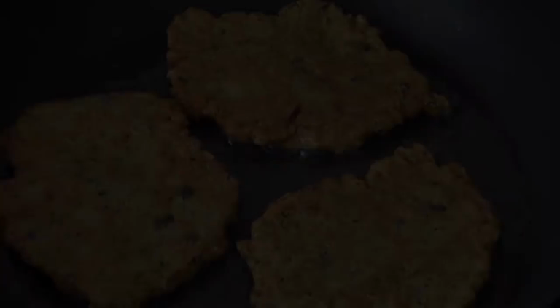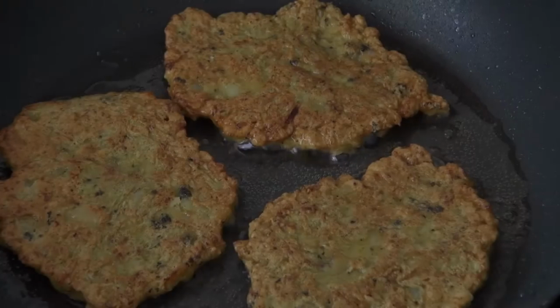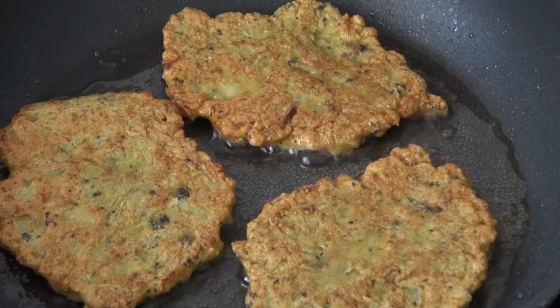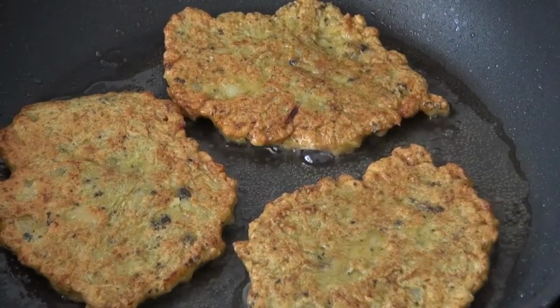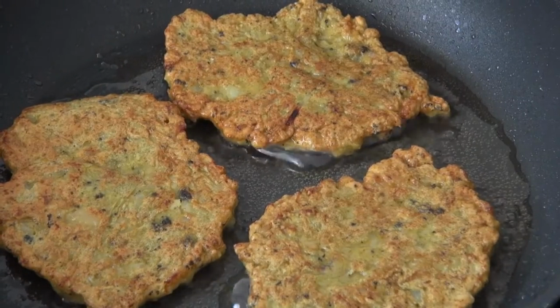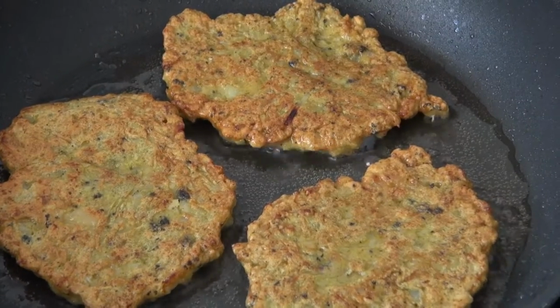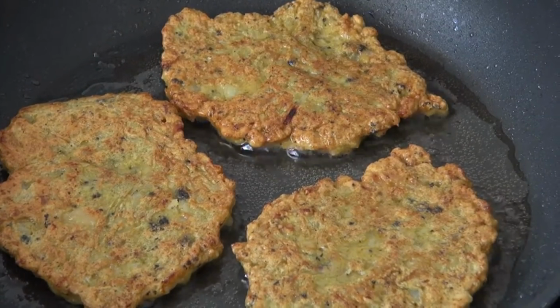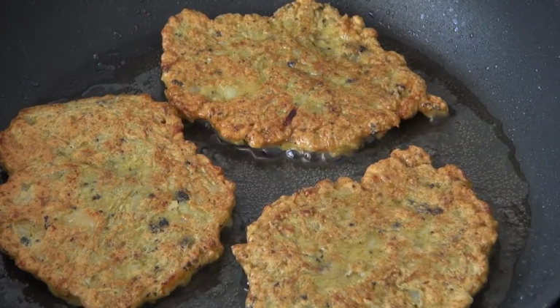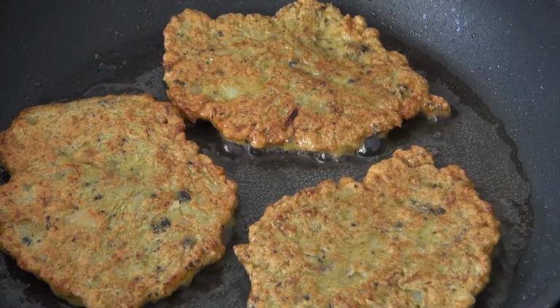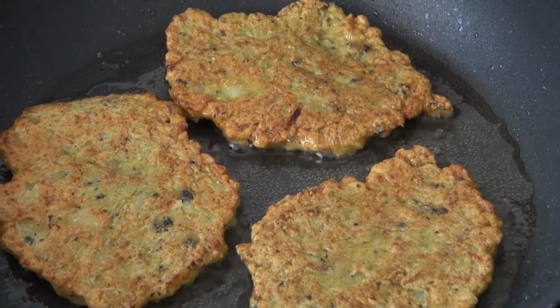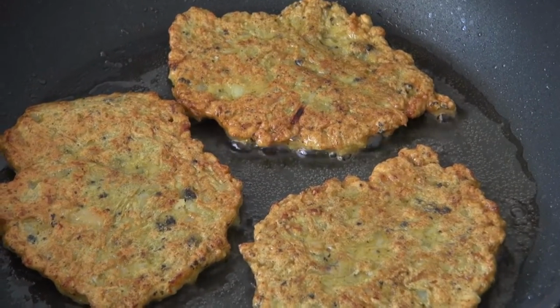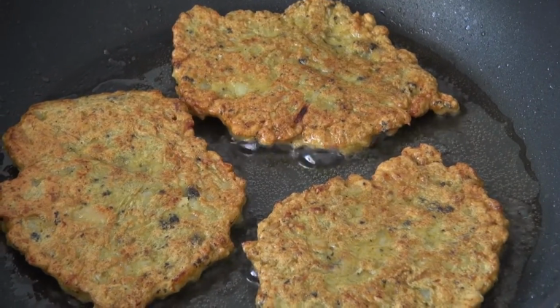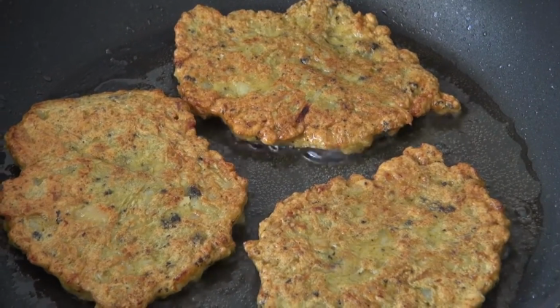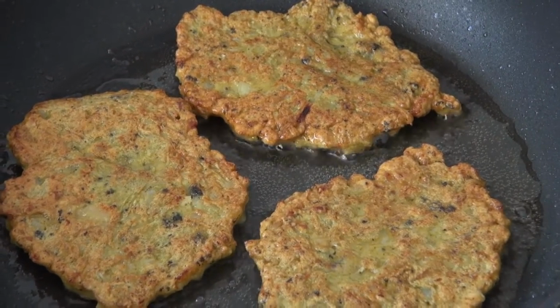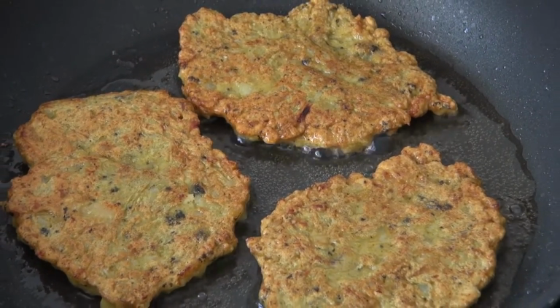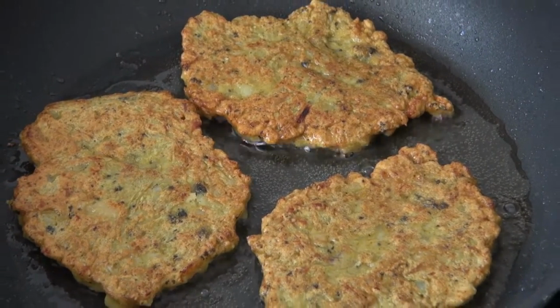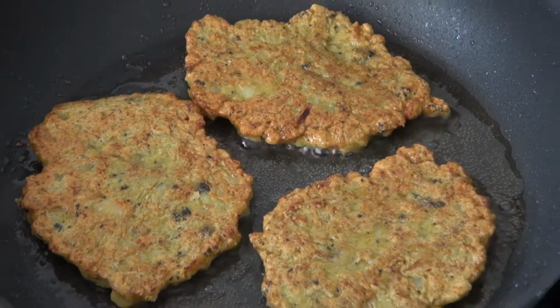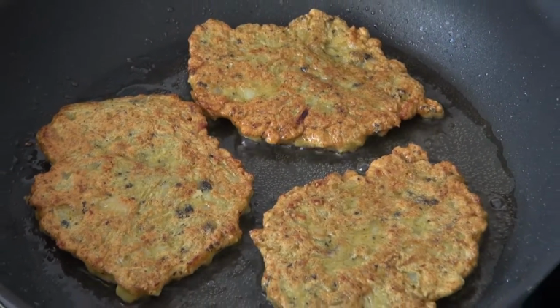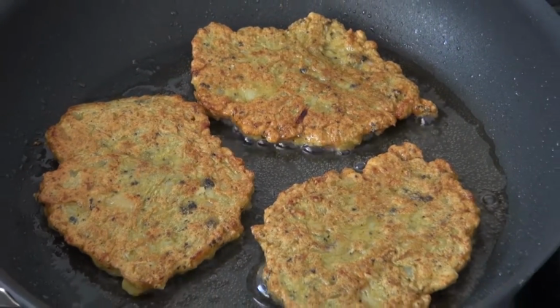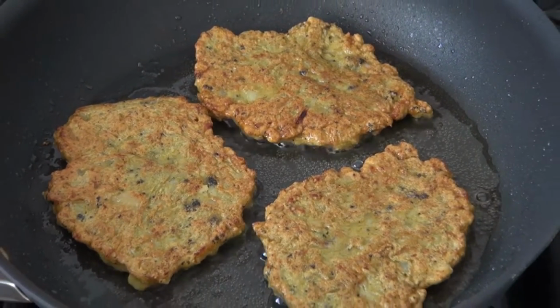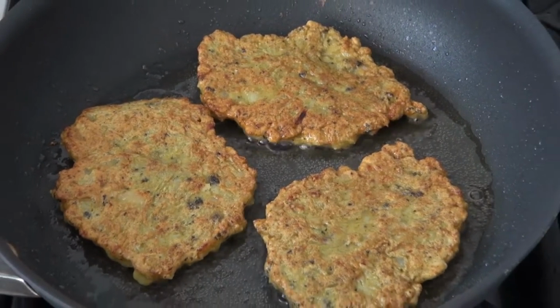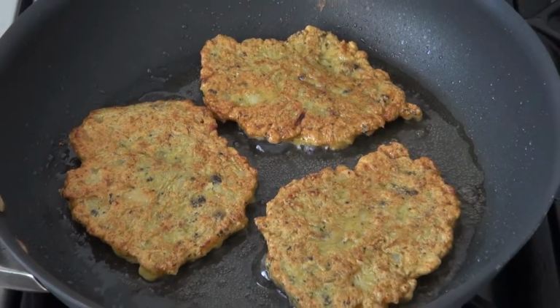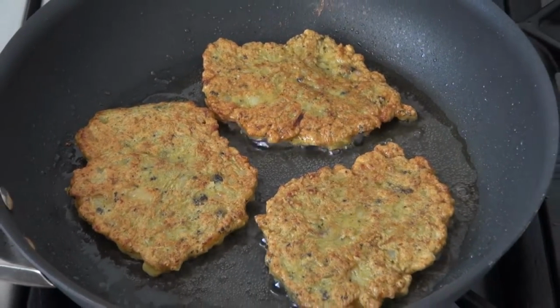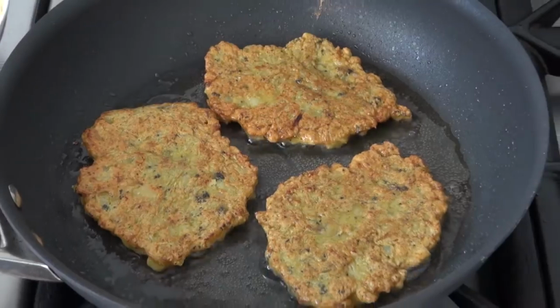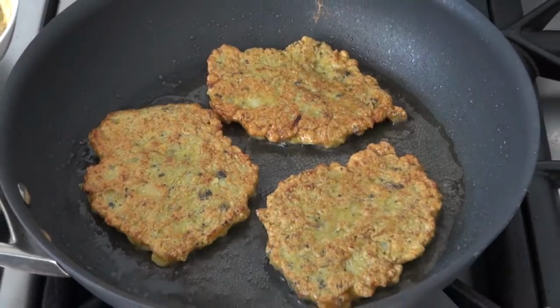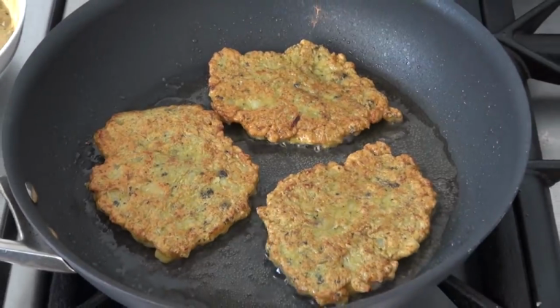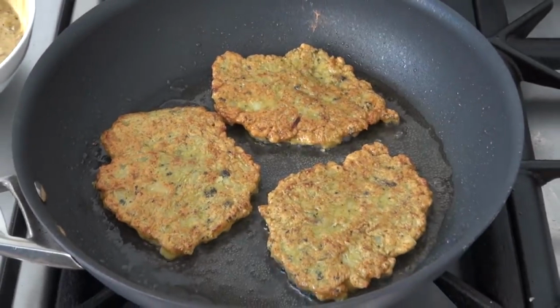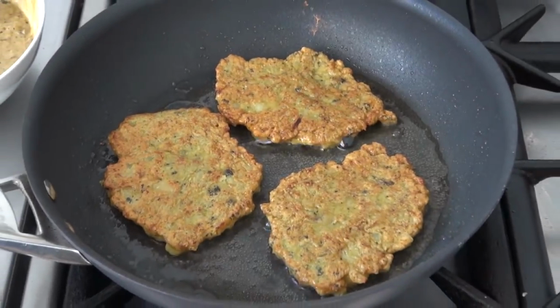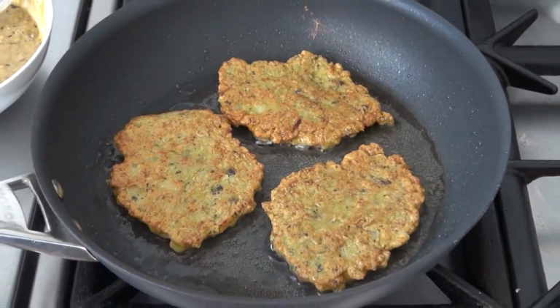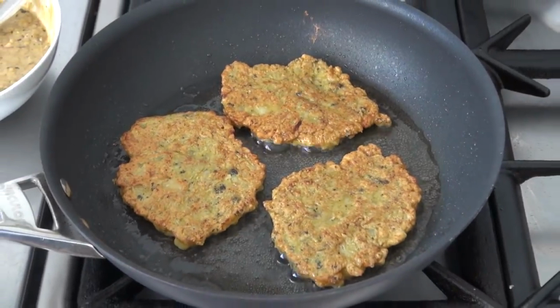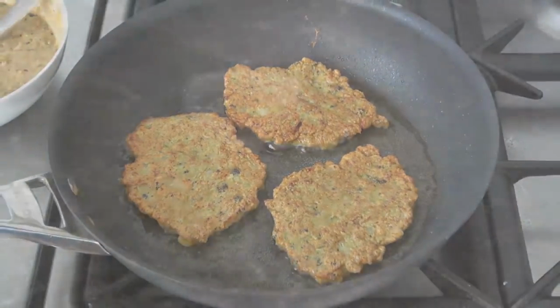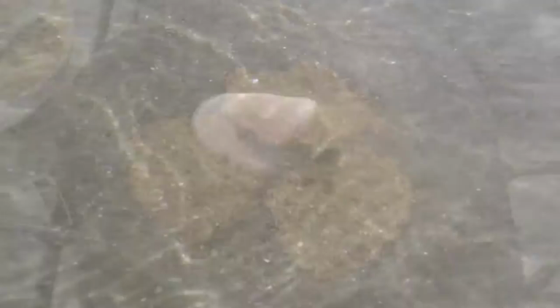Hi, Scott from Digital Fish with Content That Catches. Here's a recipe for tuatua fritters, or surf clams as they are sometimes called.